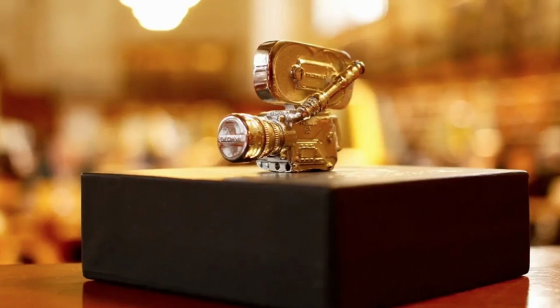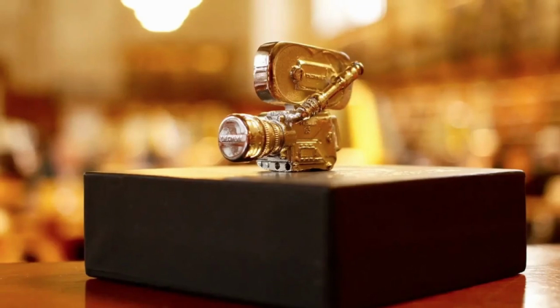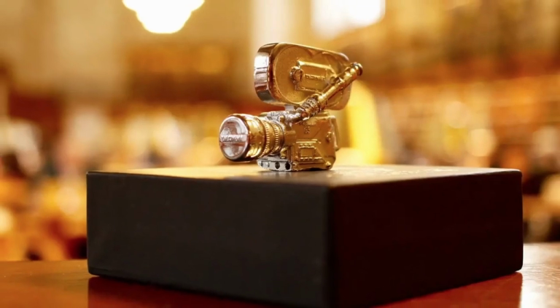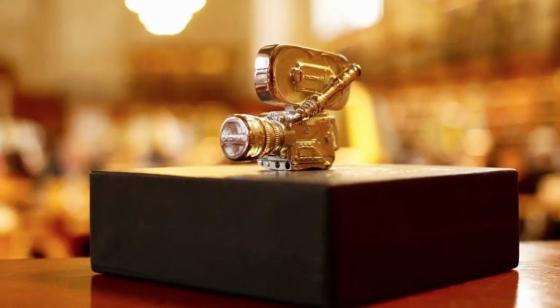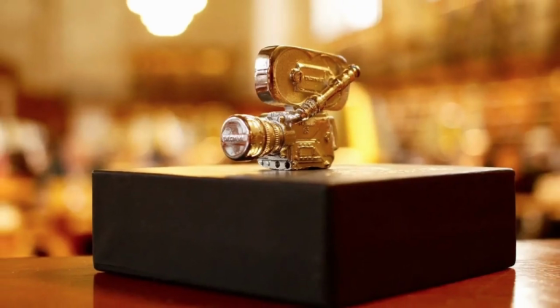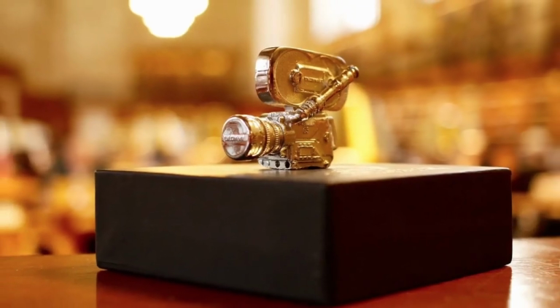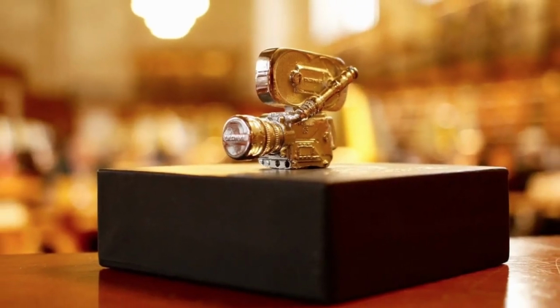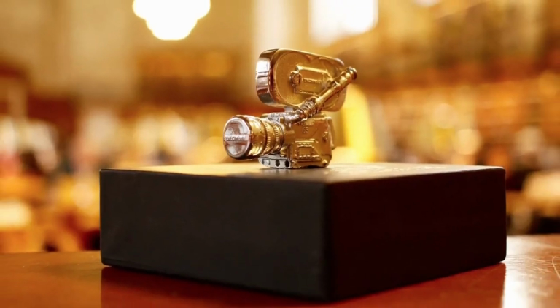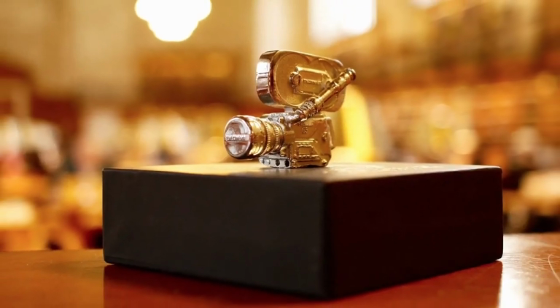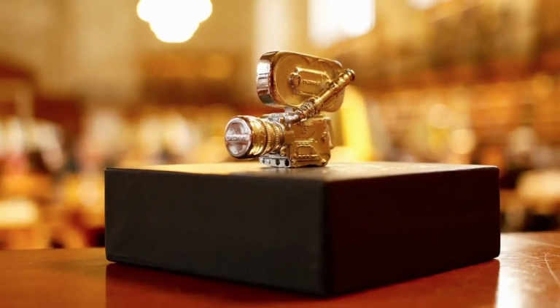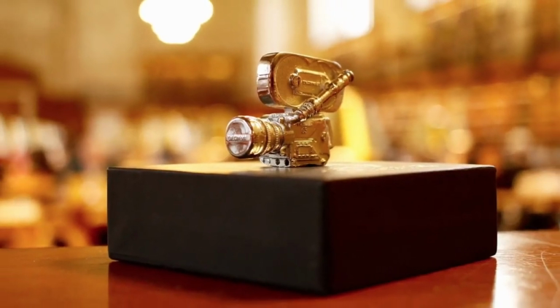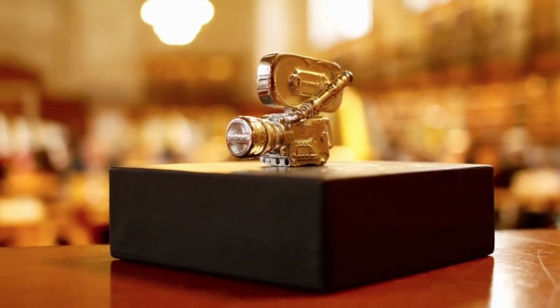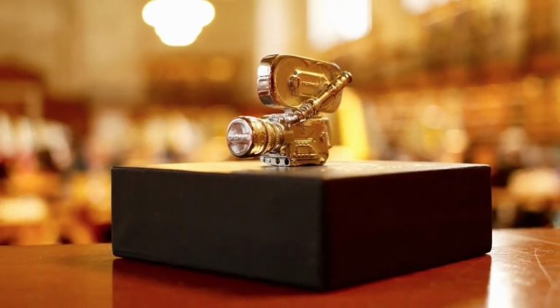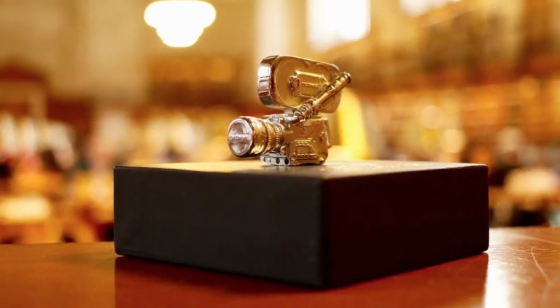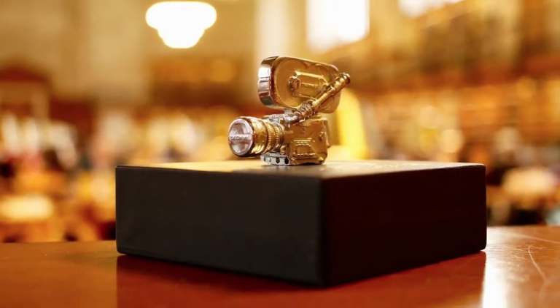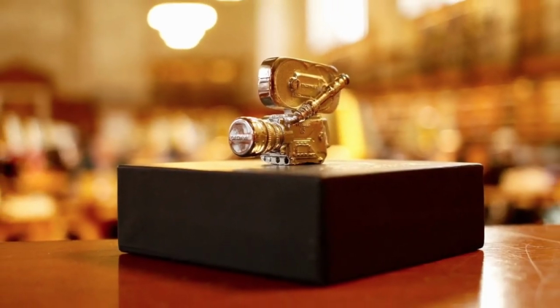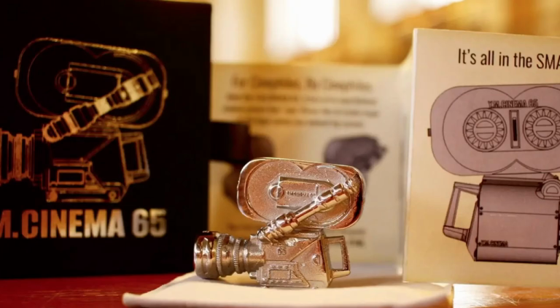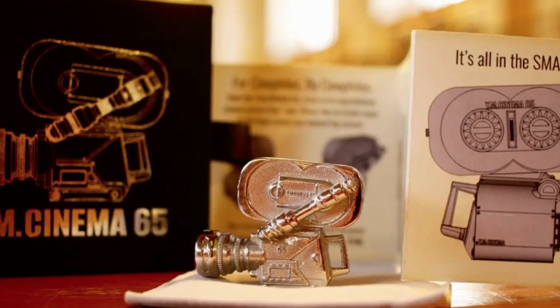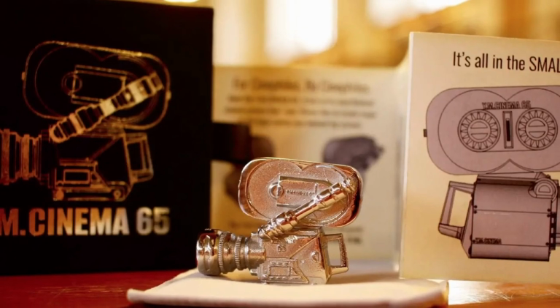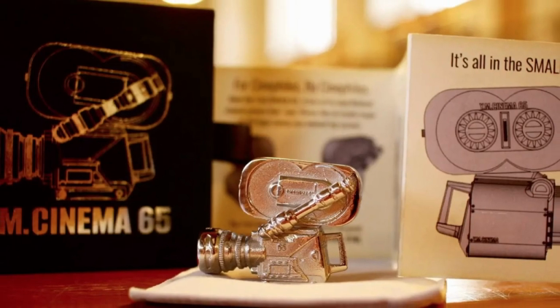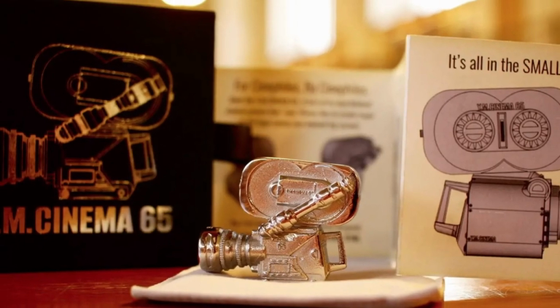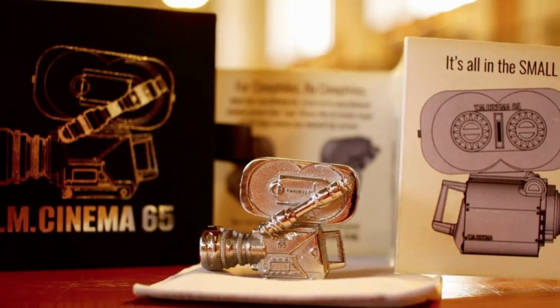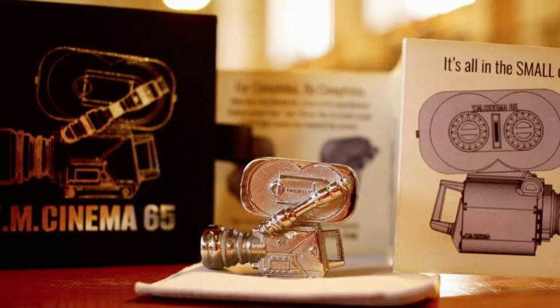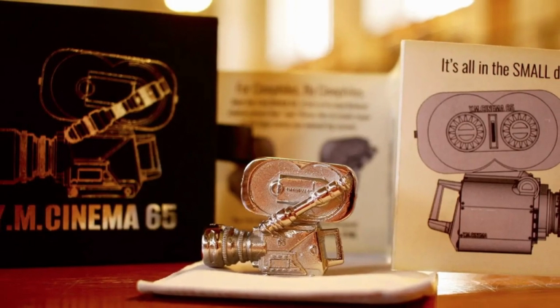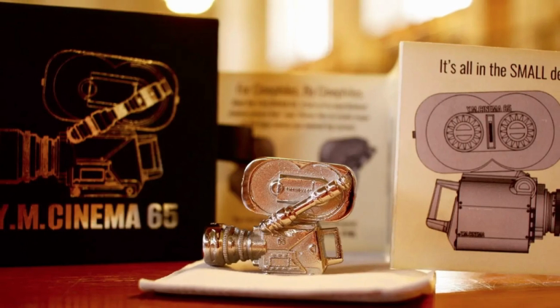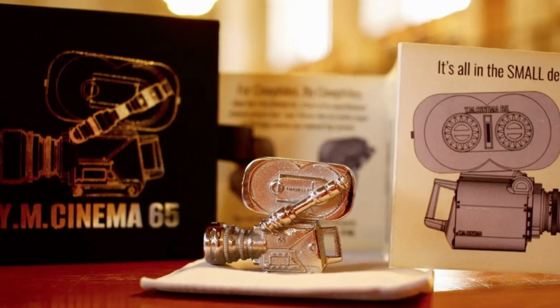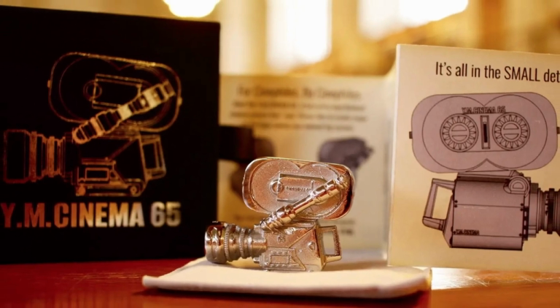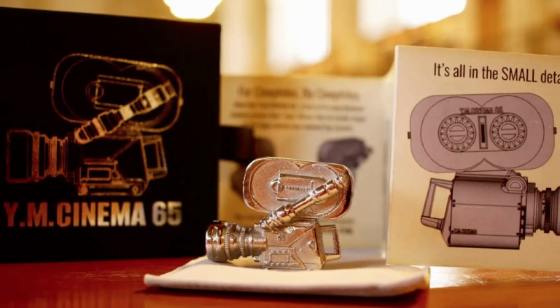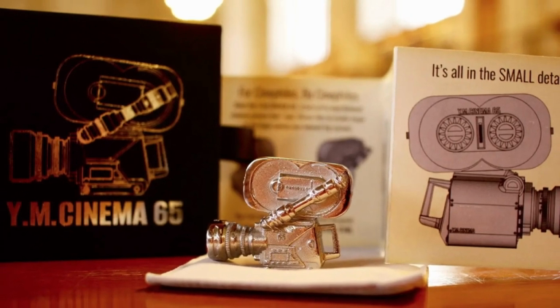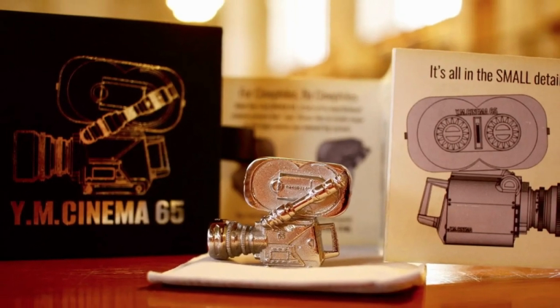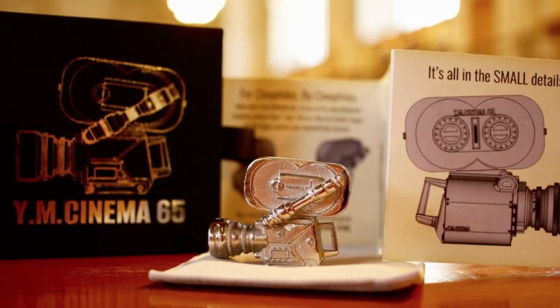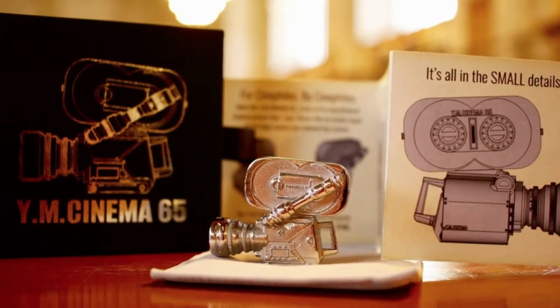This article is sponsored by YM Cinema 65, the perfect gift for filmmakers, moviegoers, camera lovers, and cinephiles.